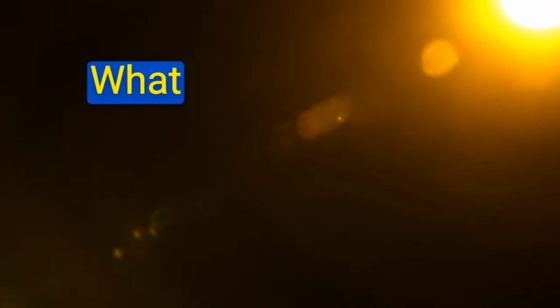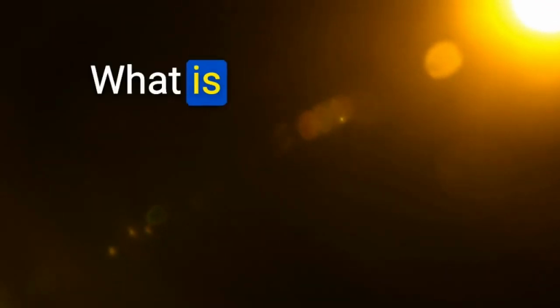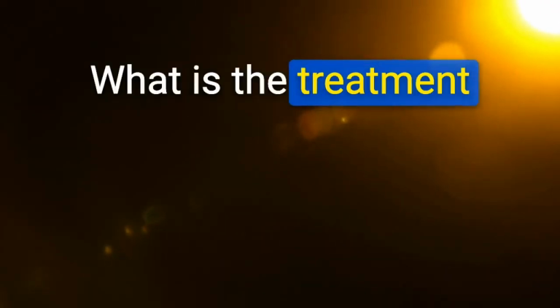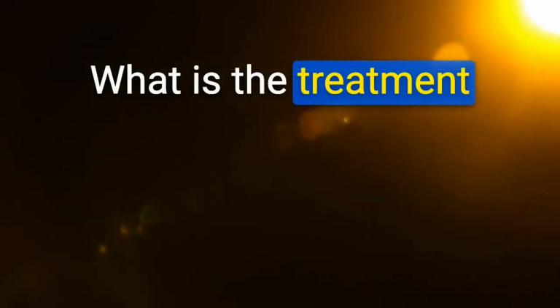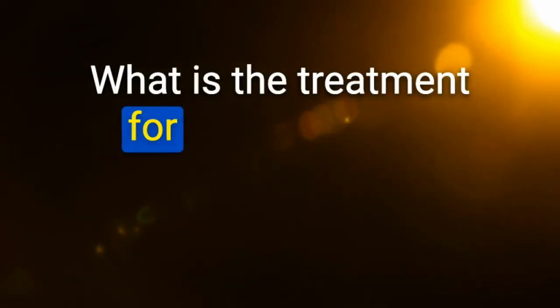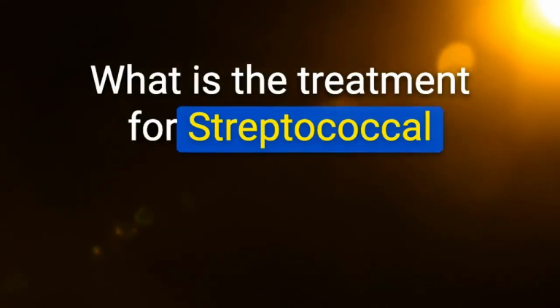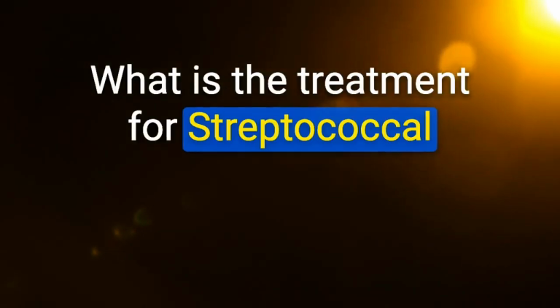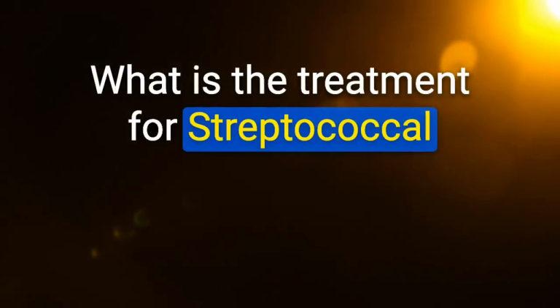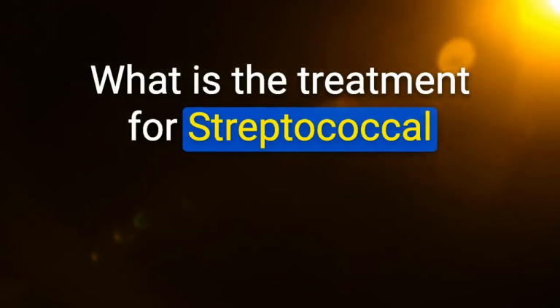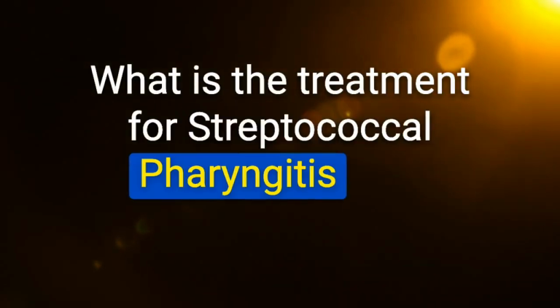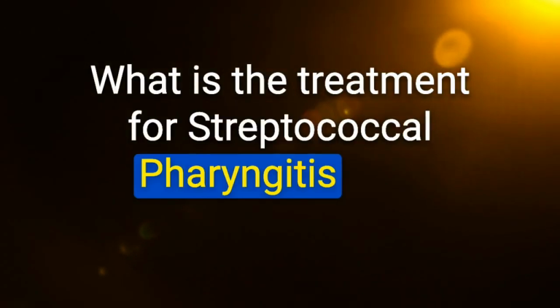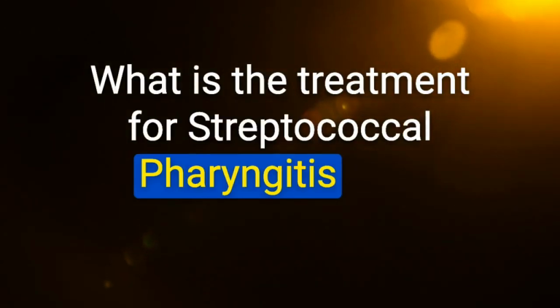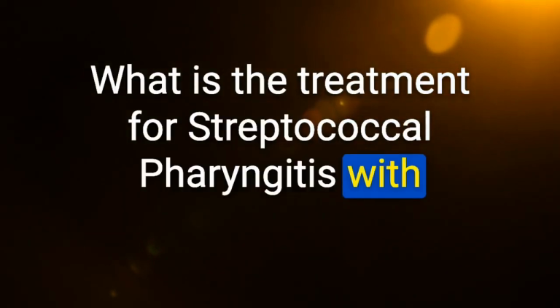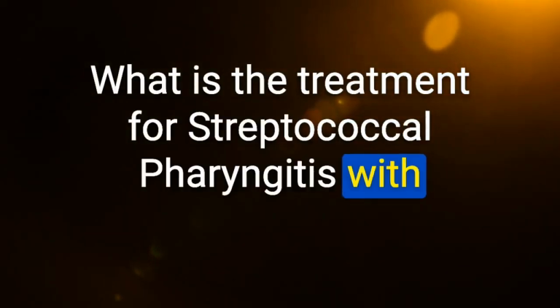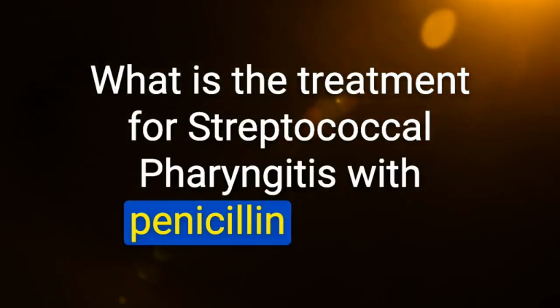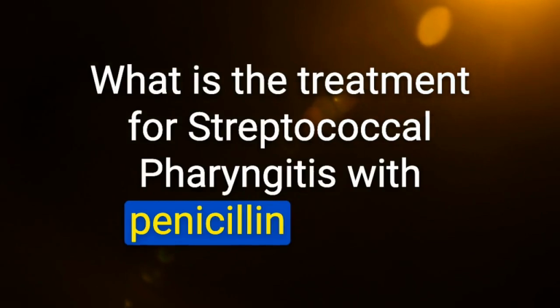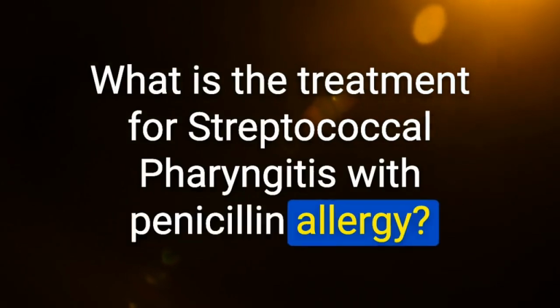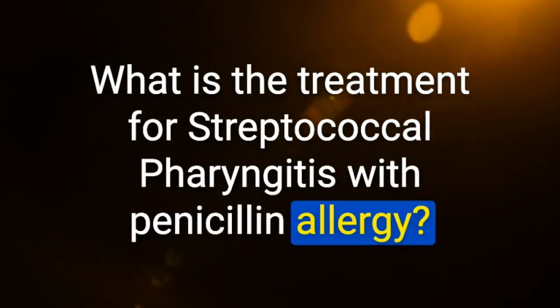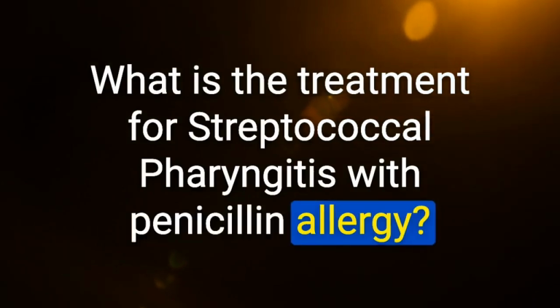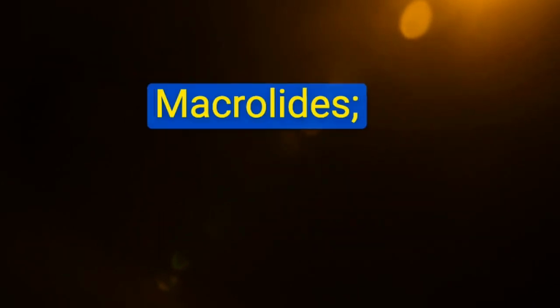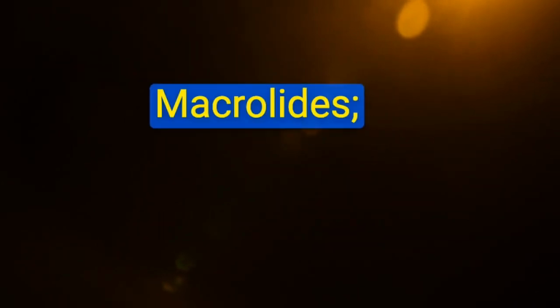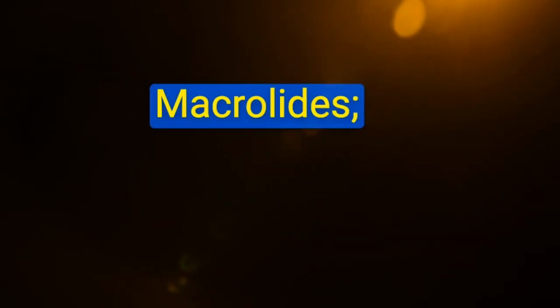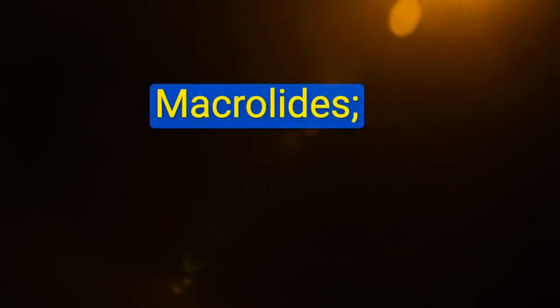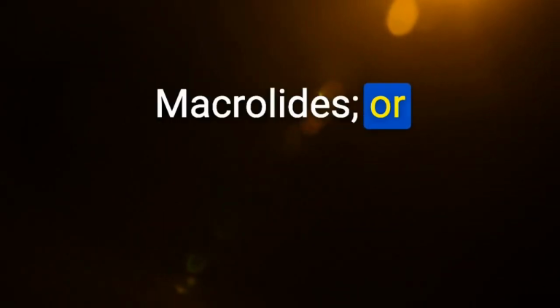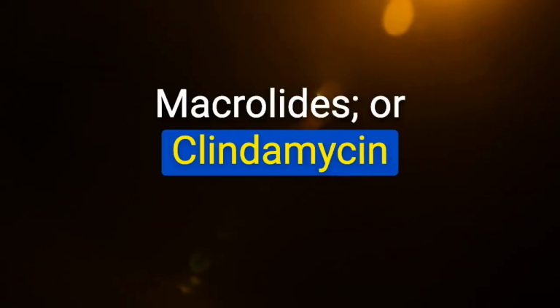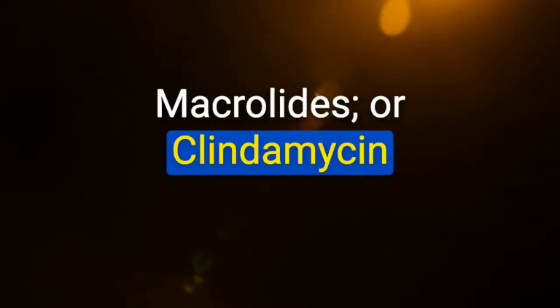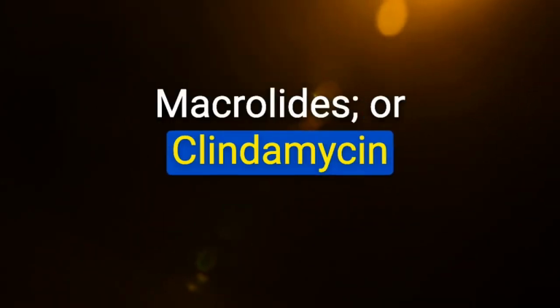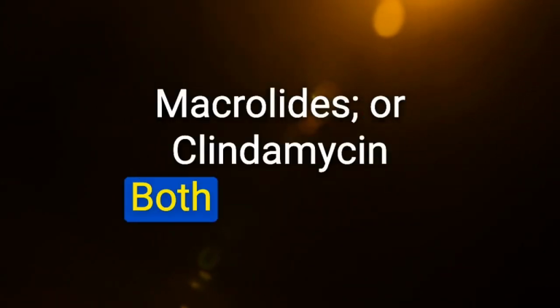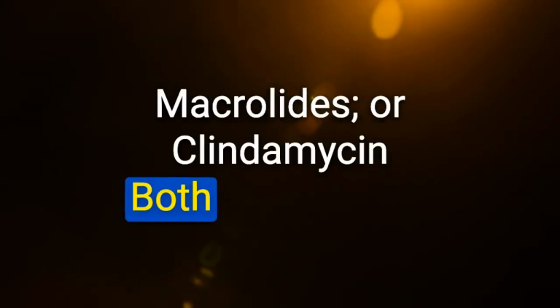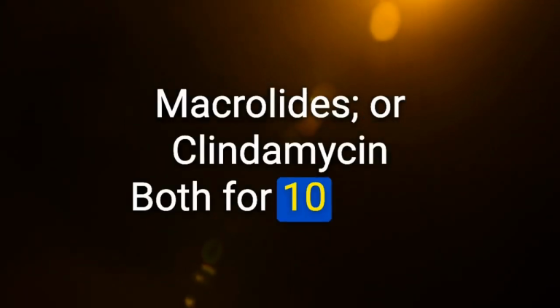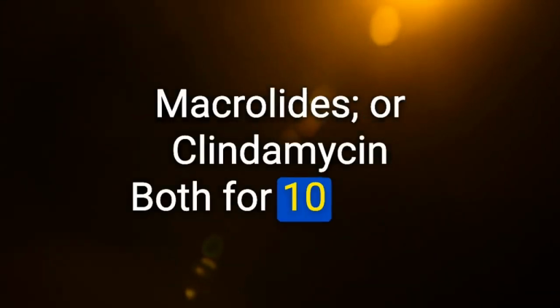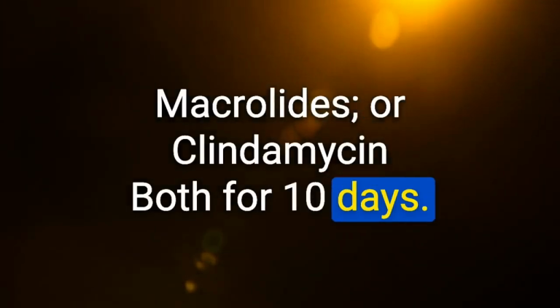What is the treatment for streptococcal pharyngitis with penicillin allergy? Macrolides or clindamycin, both for 10 days.